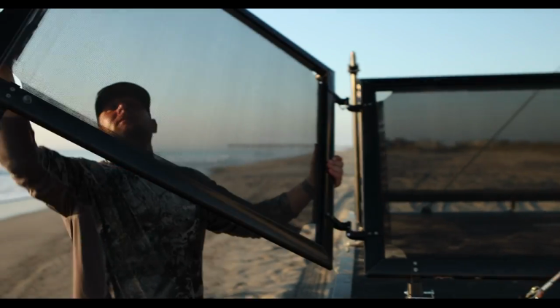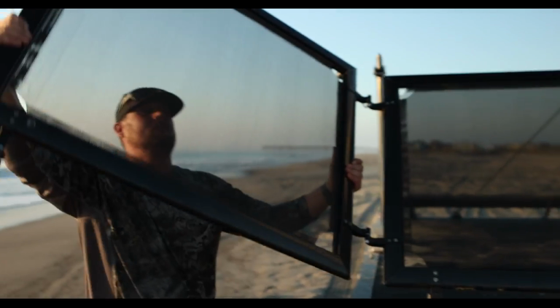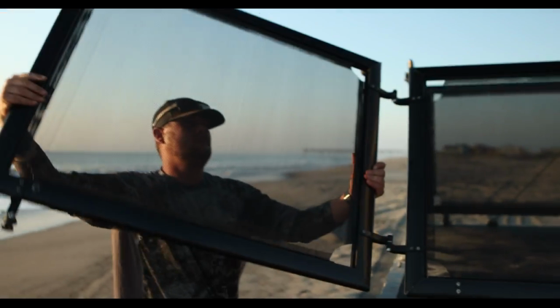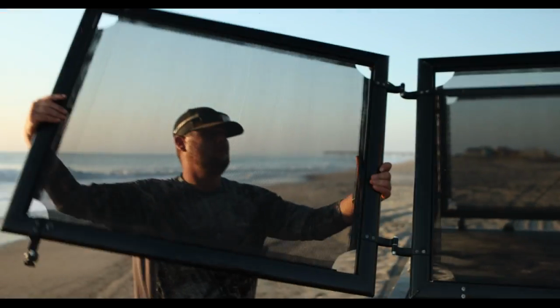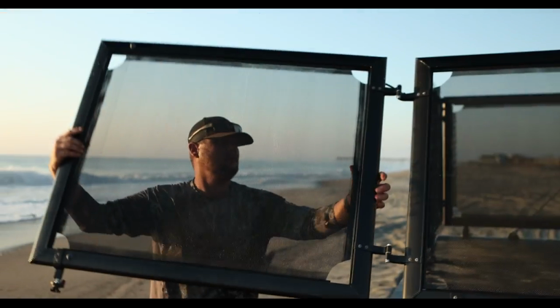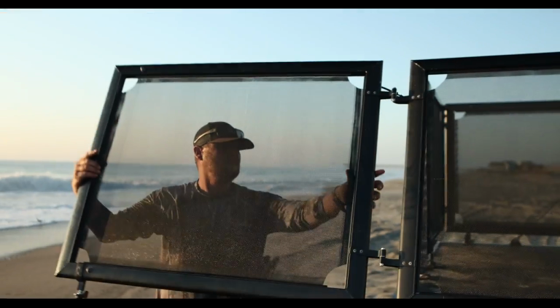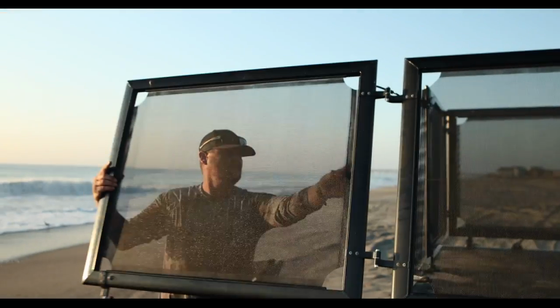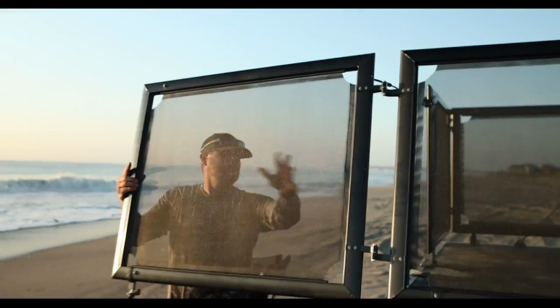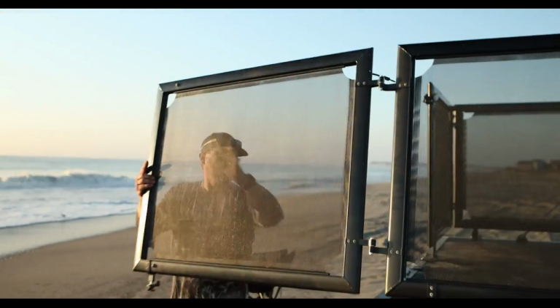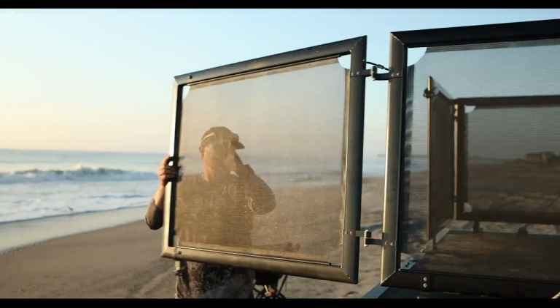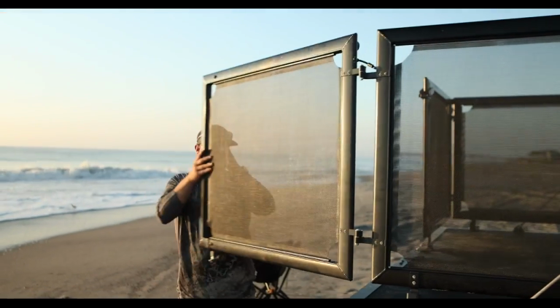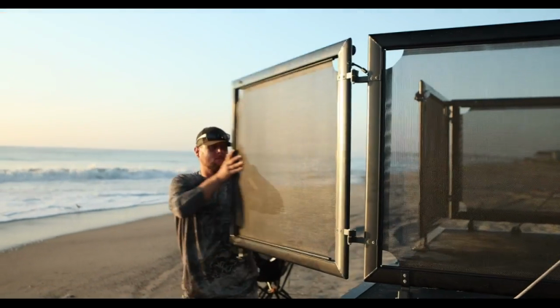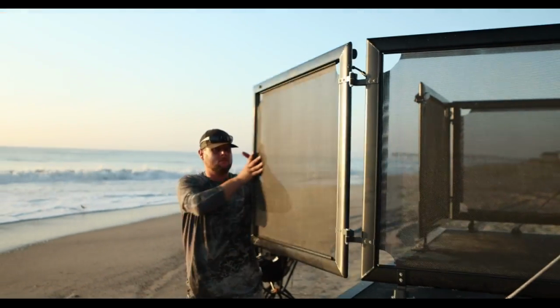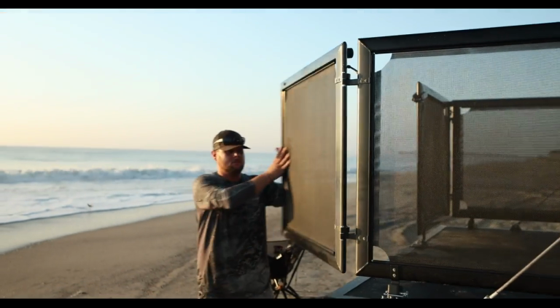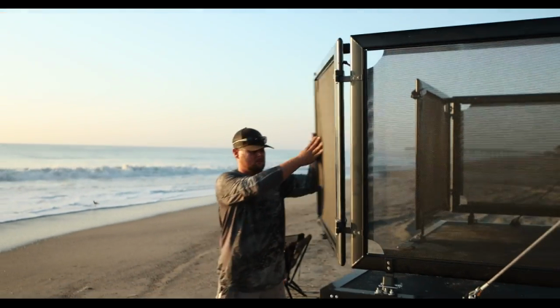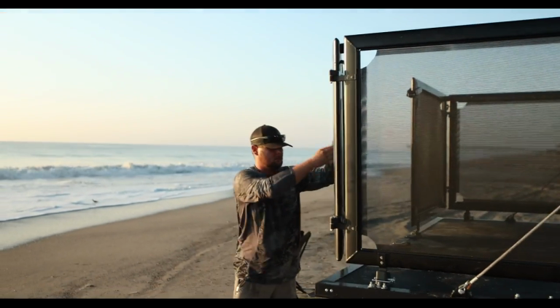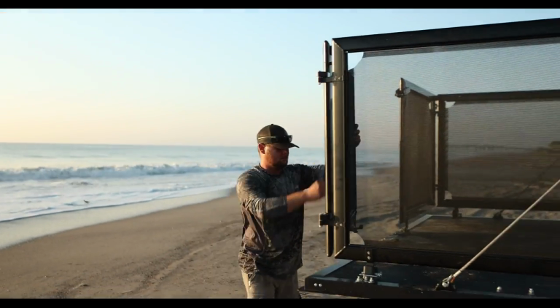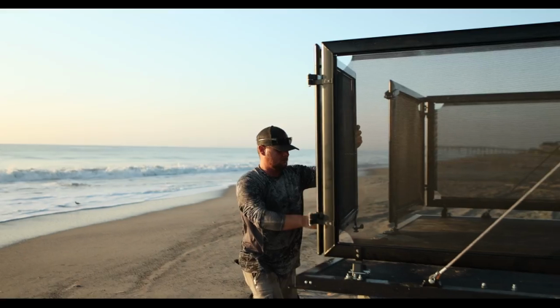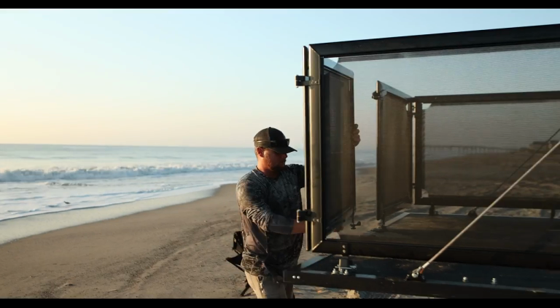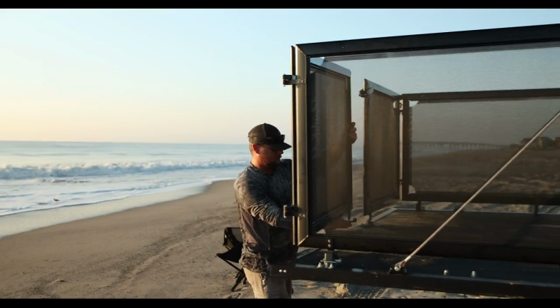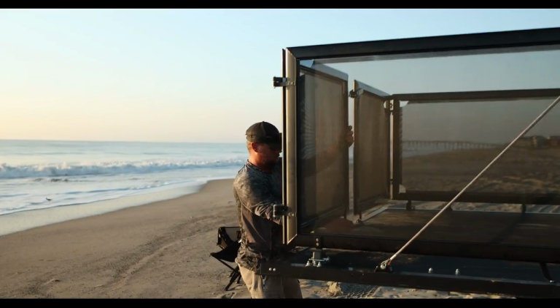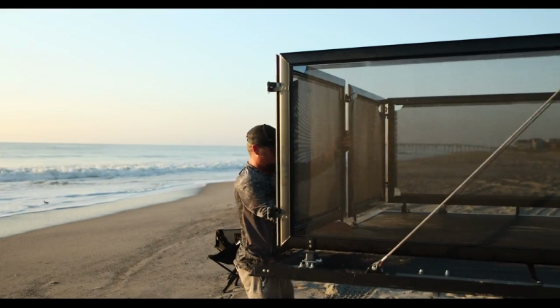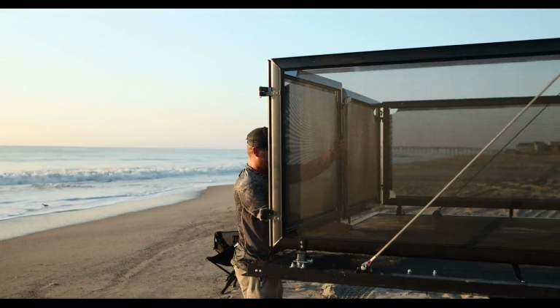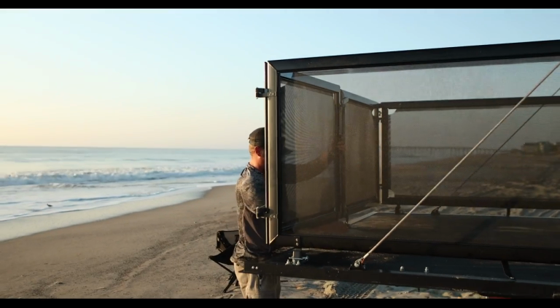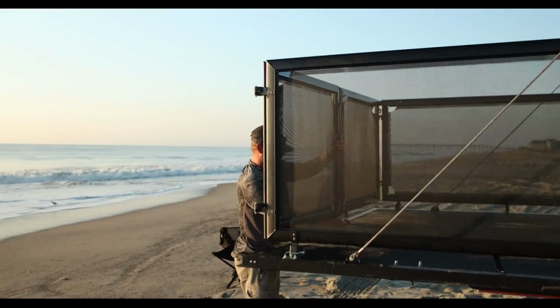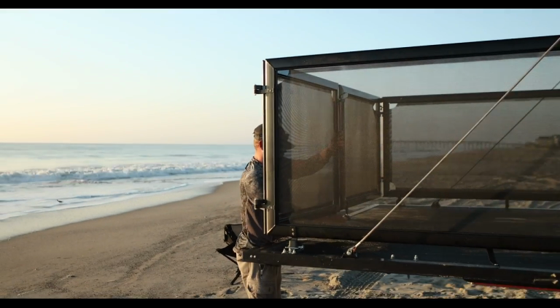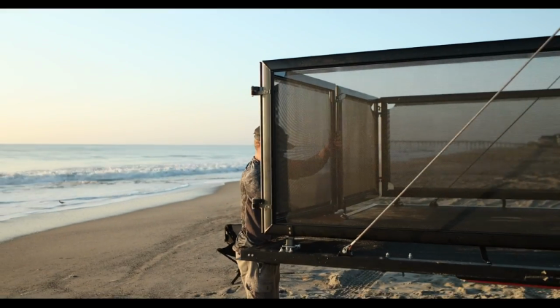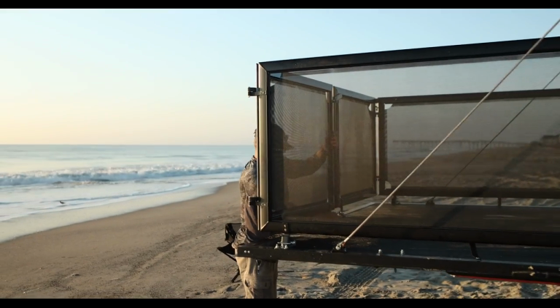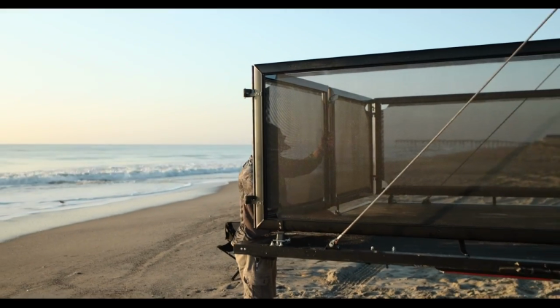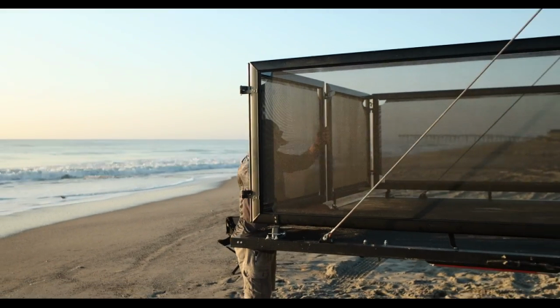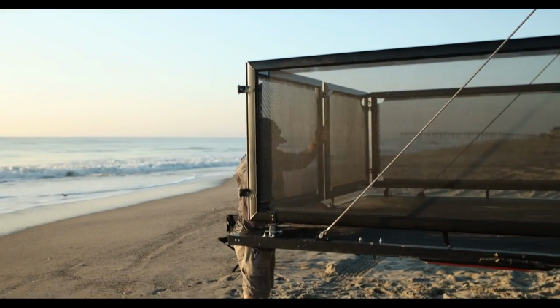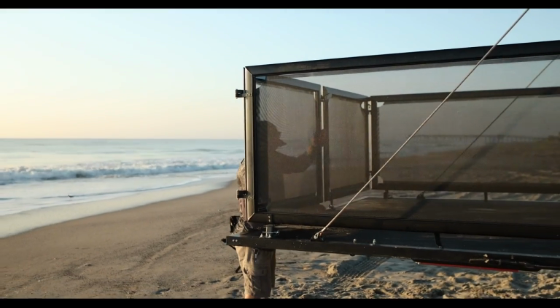And even with the large deck on the back, this unit still only comes out to about 3,500 pounds.